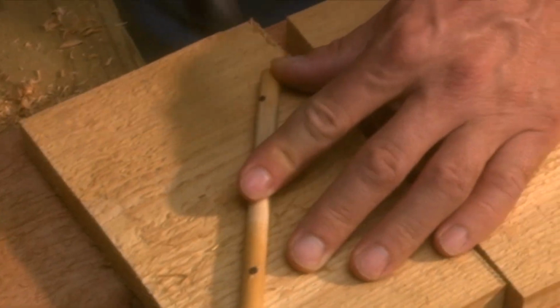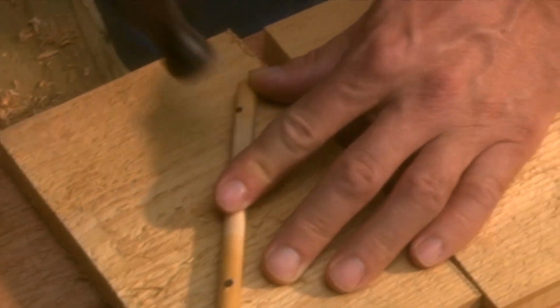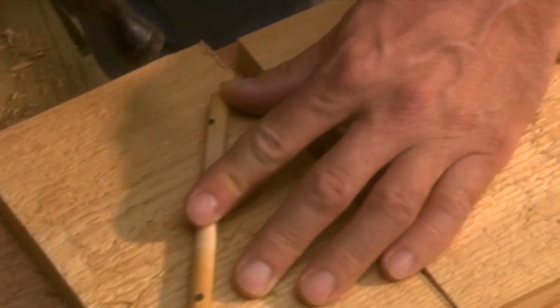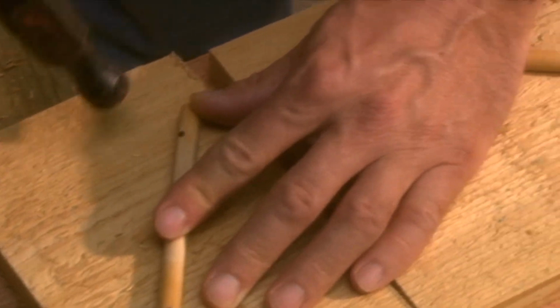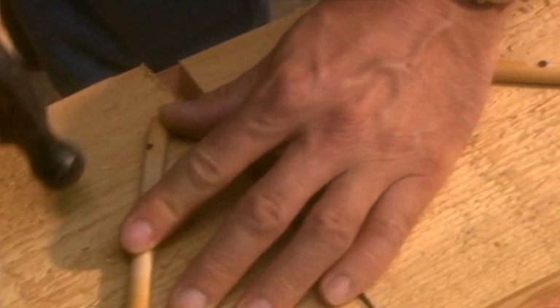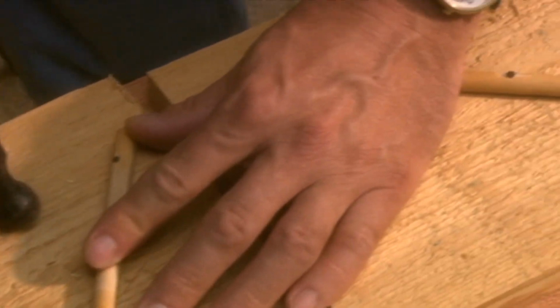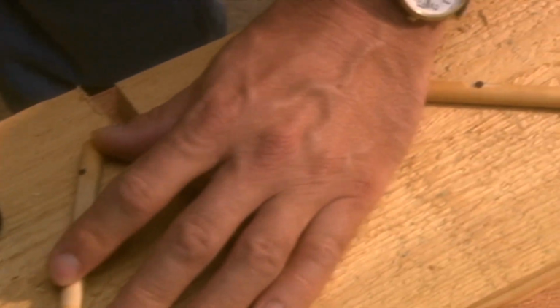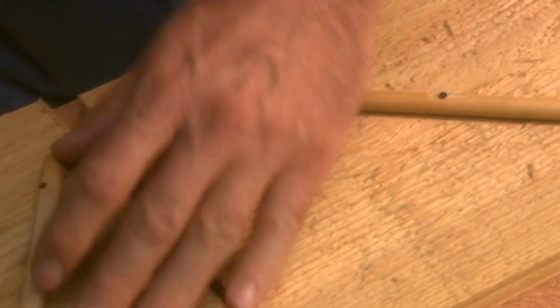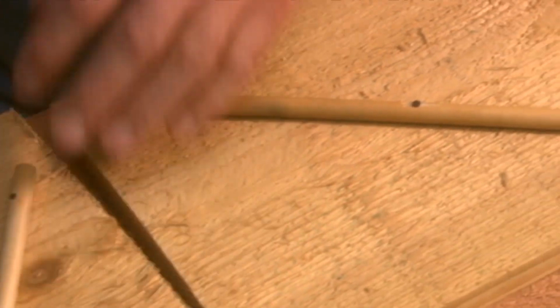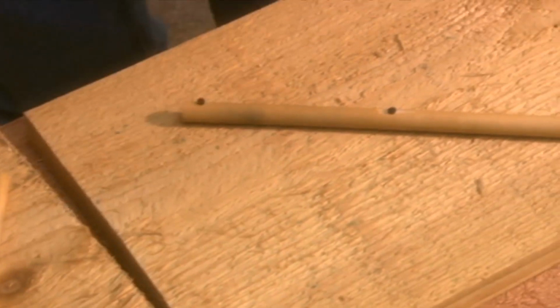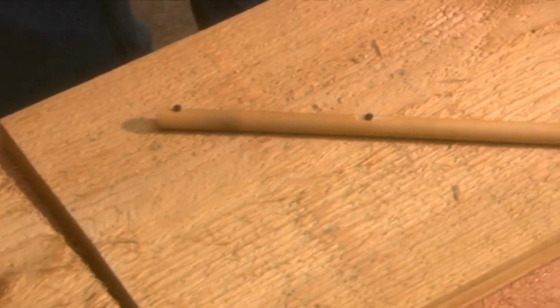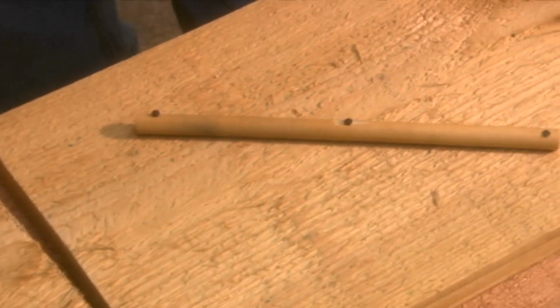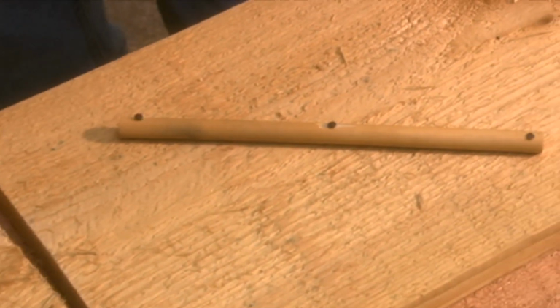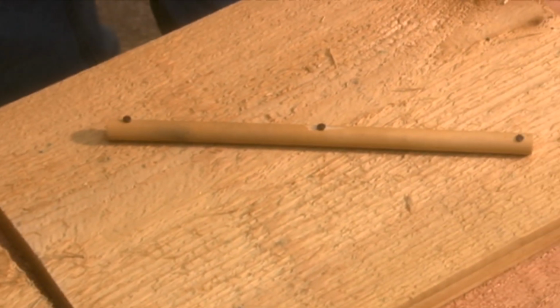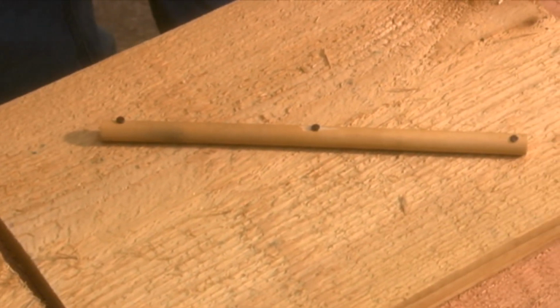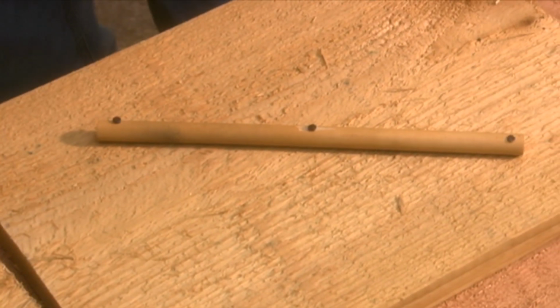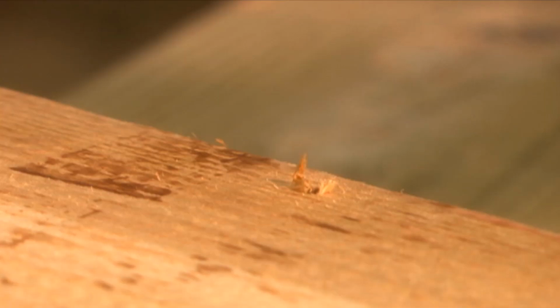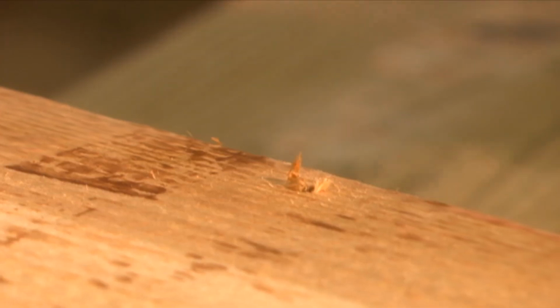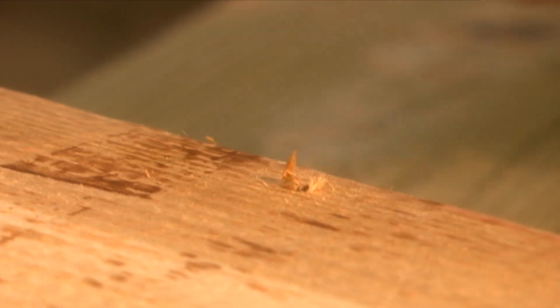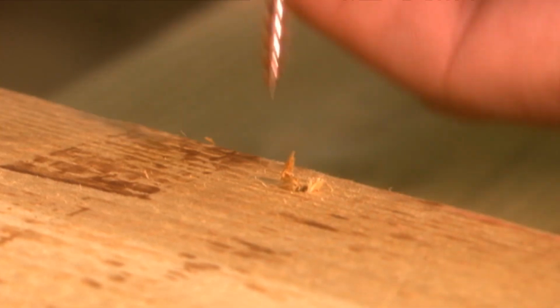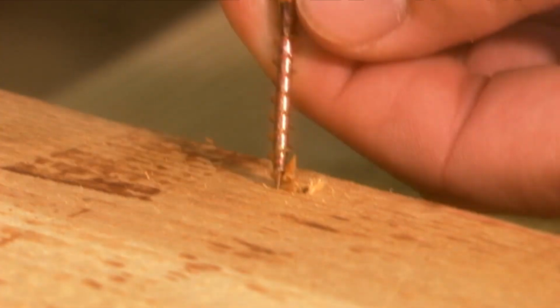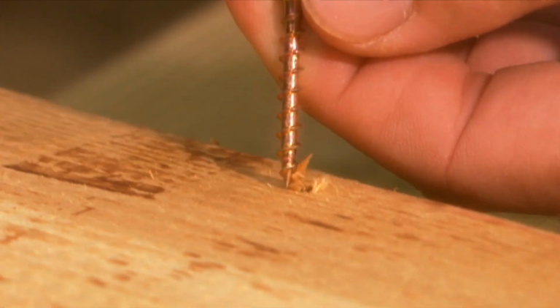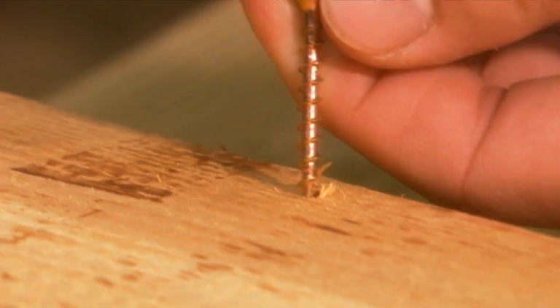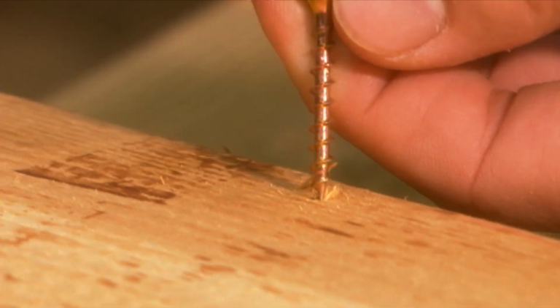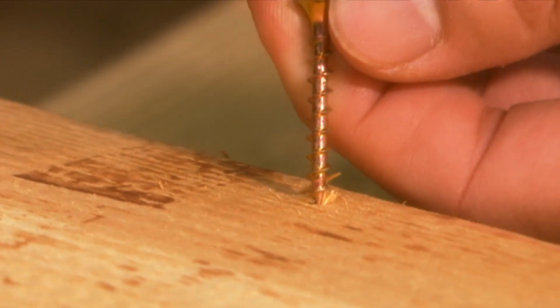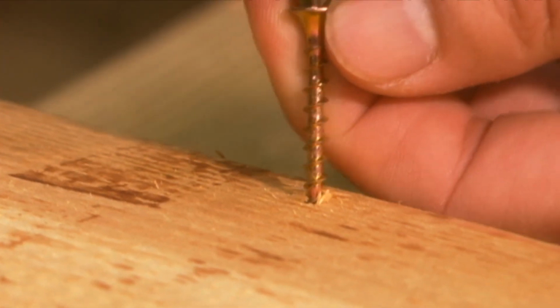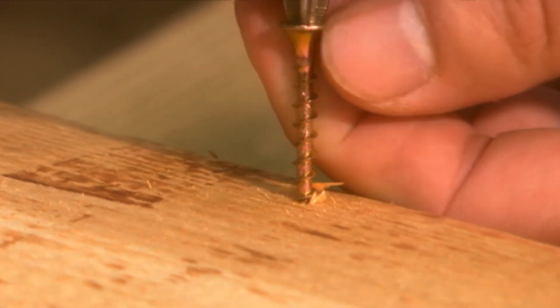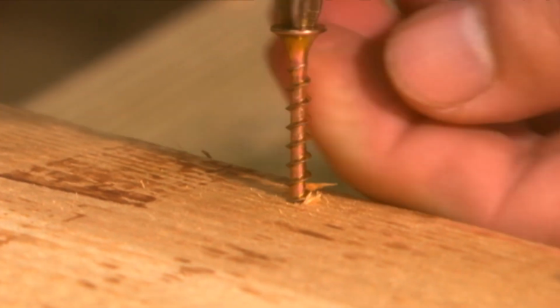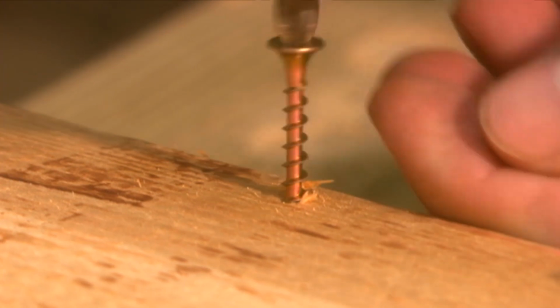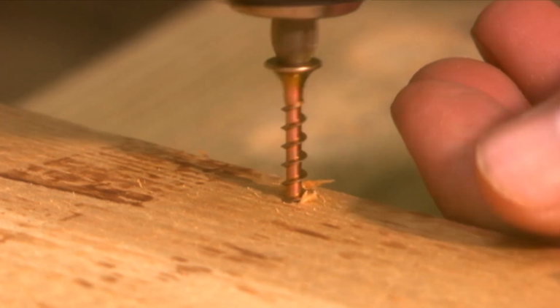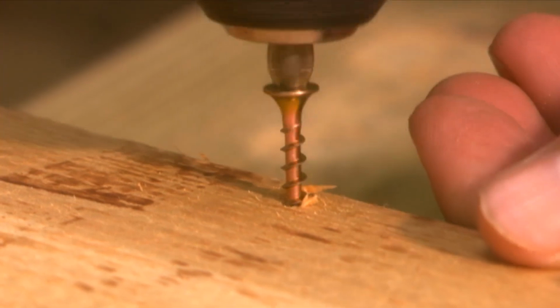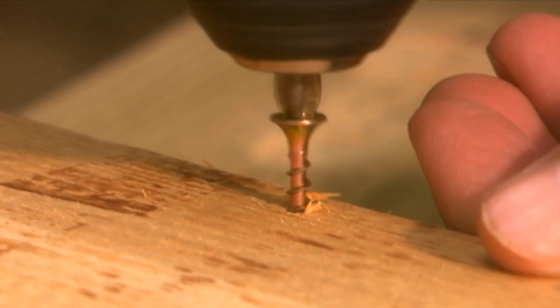Using dowel rod, do the same with the roof pieces. Then assemble all the pieces except the back.